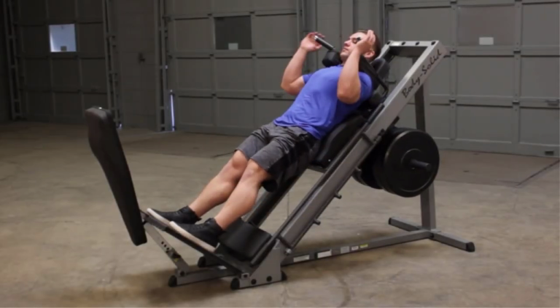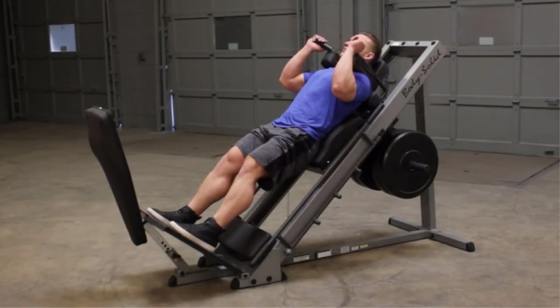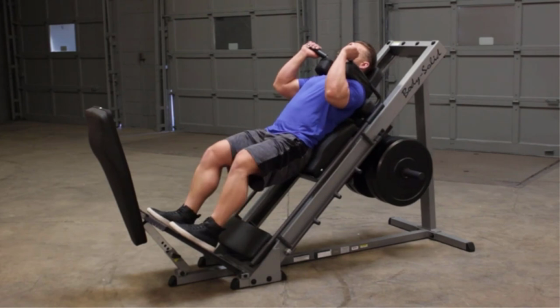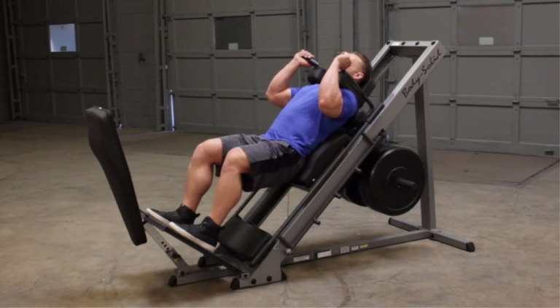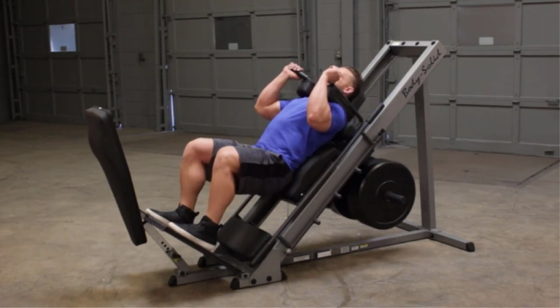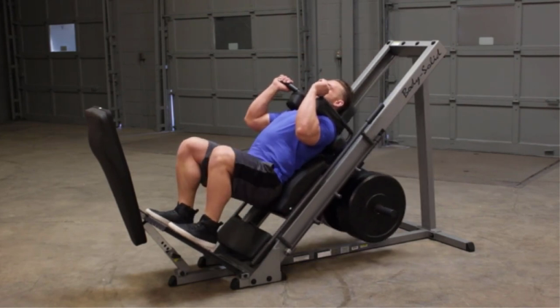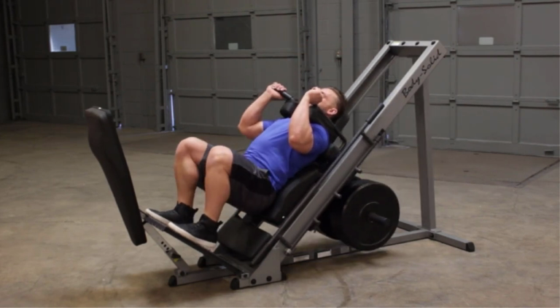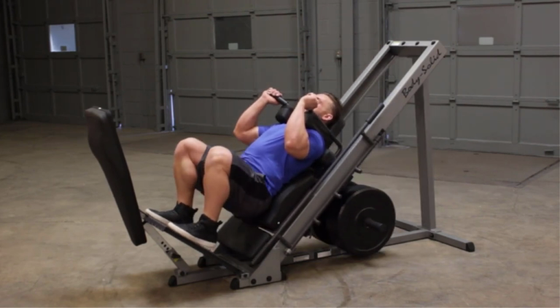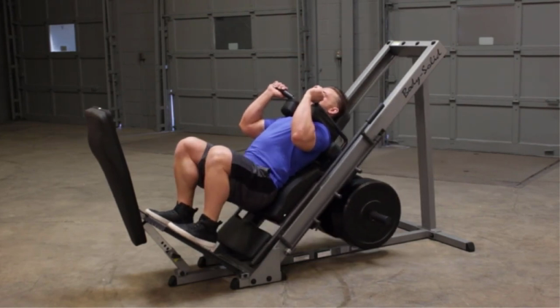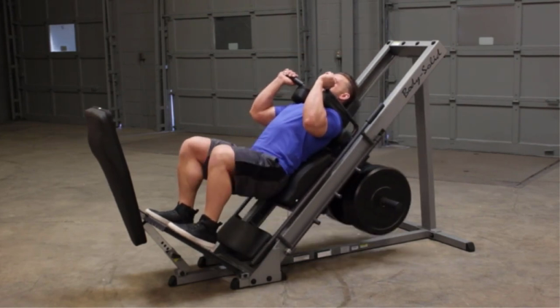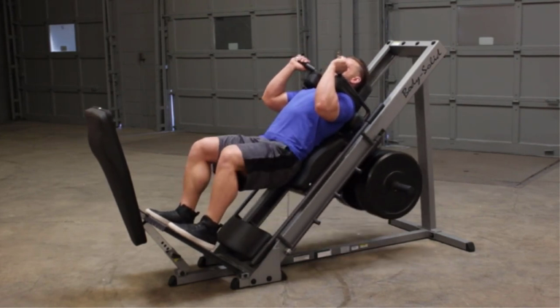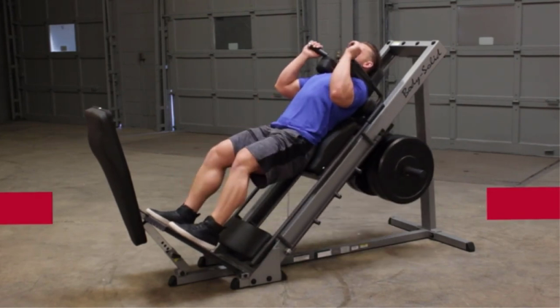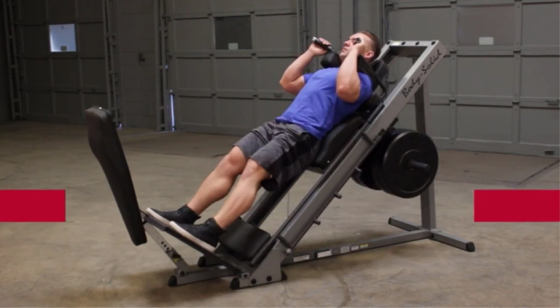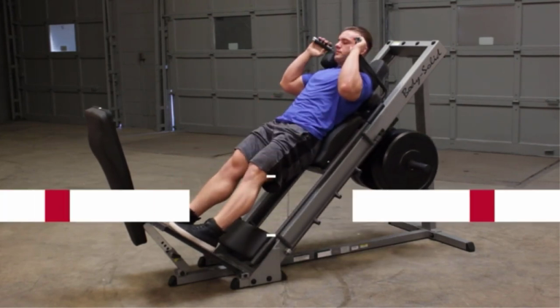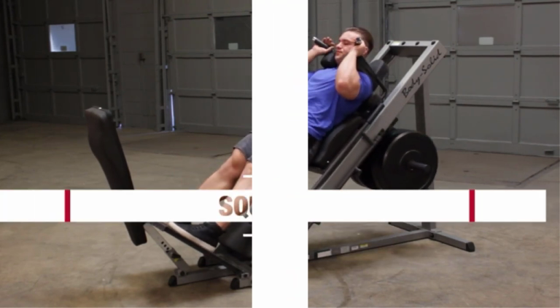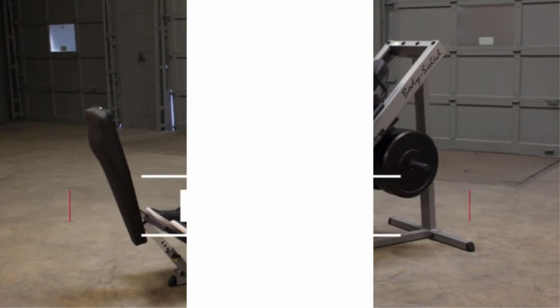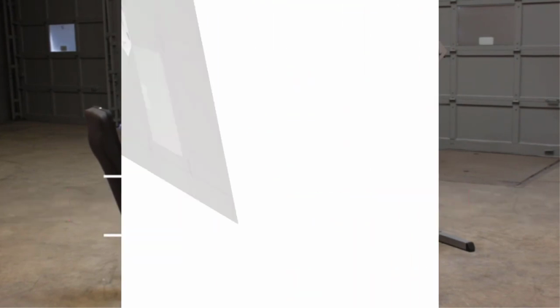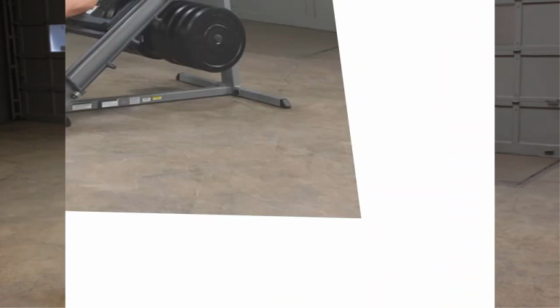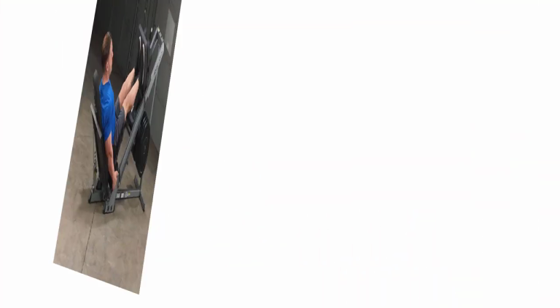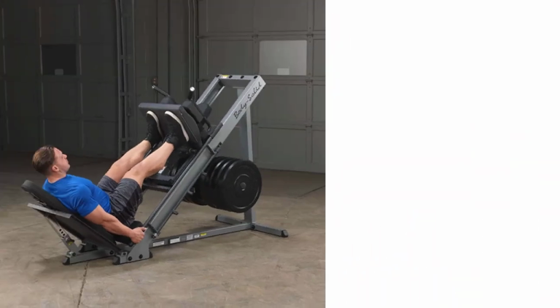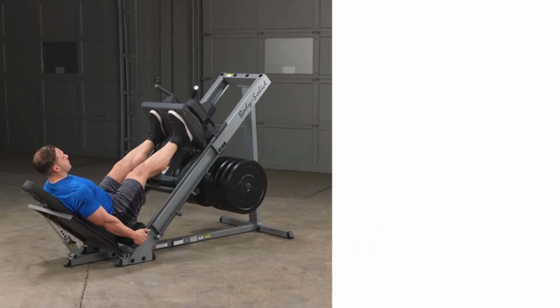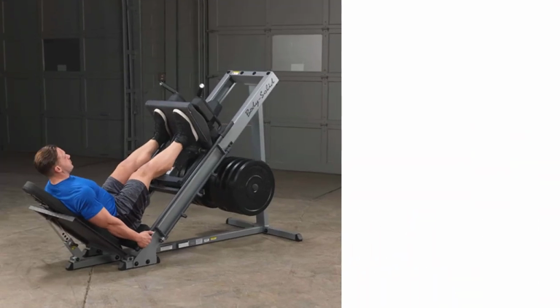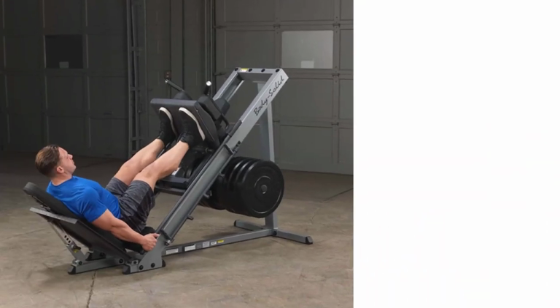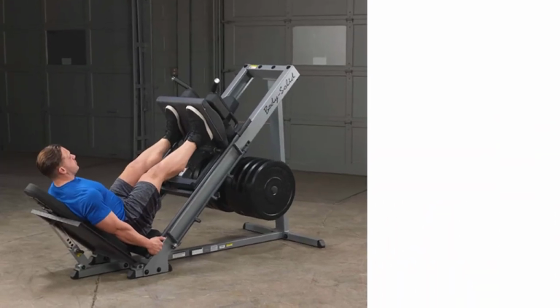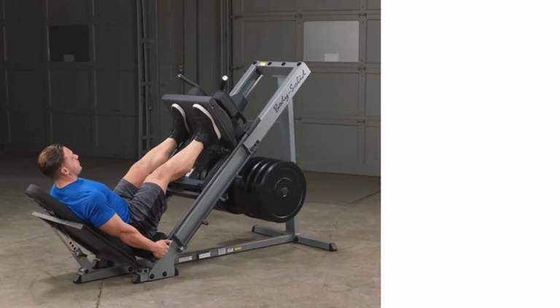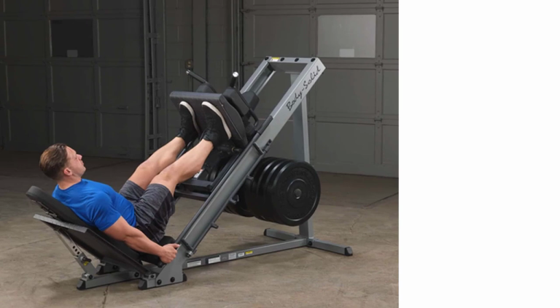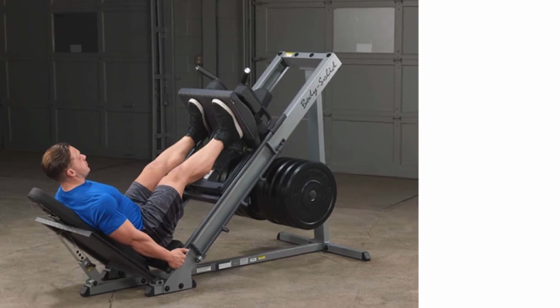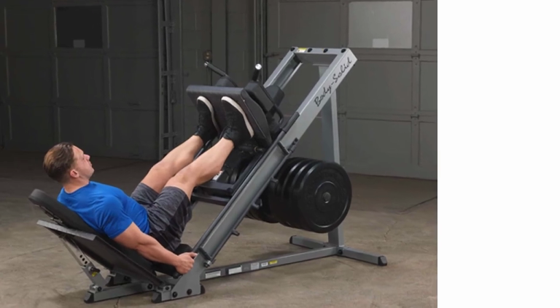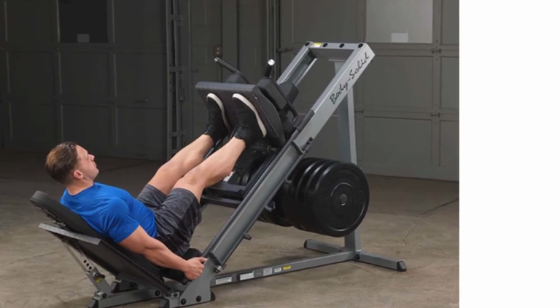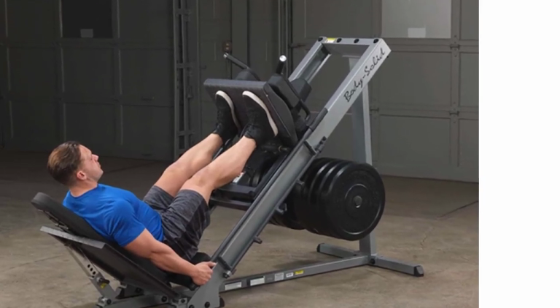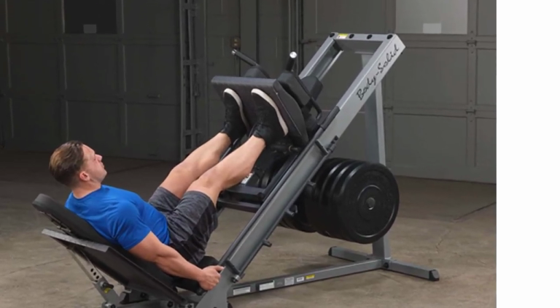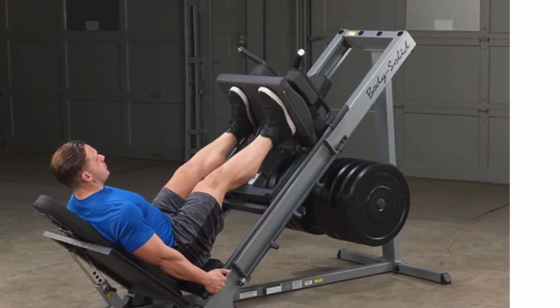After the leg extension machine, the leg press is one of the most effective exercise machines for building your leg muscles, specifically your quads.